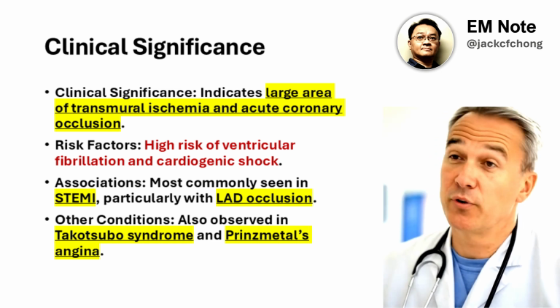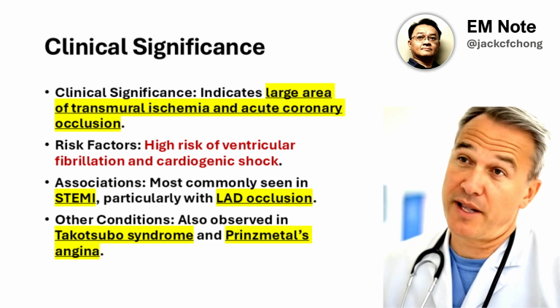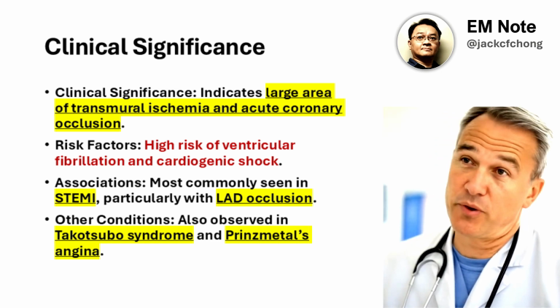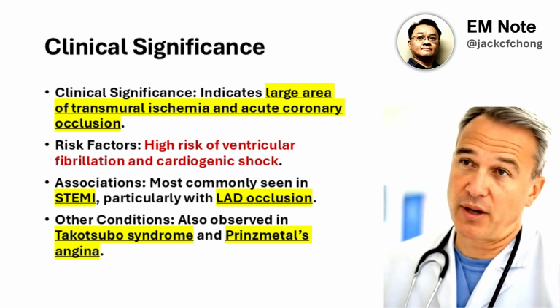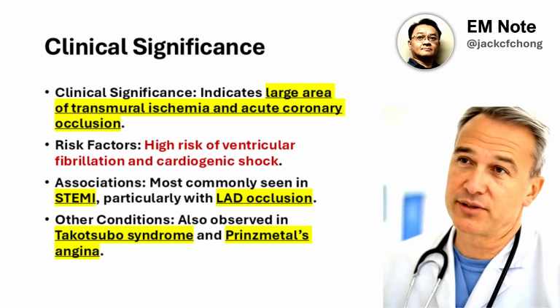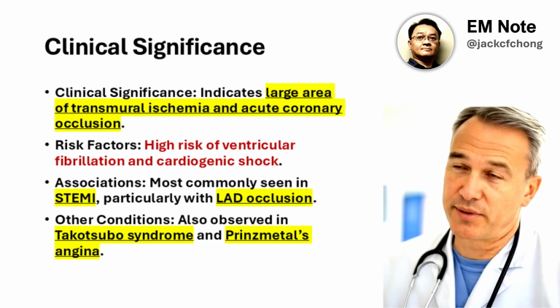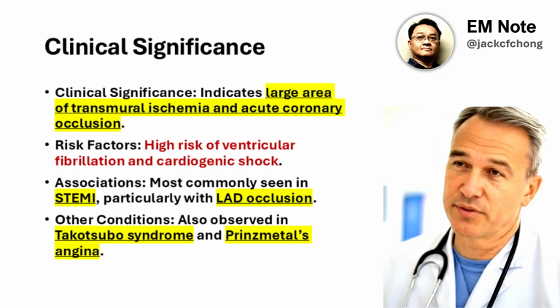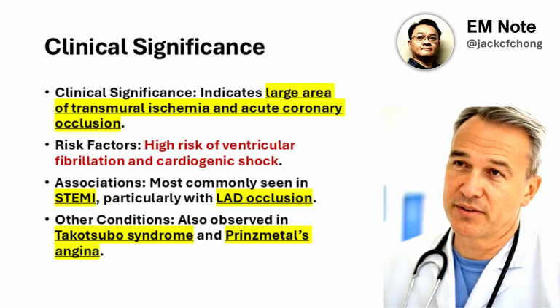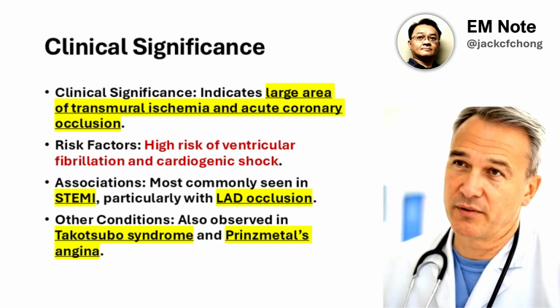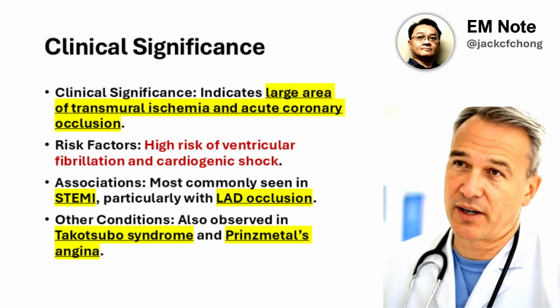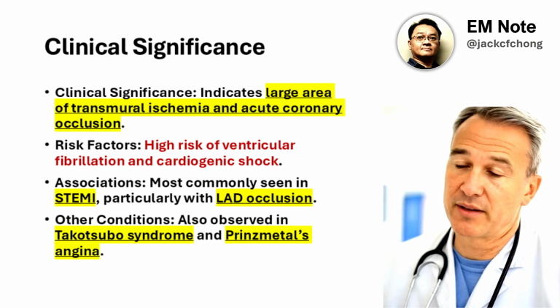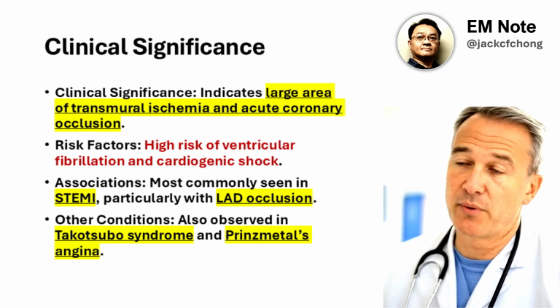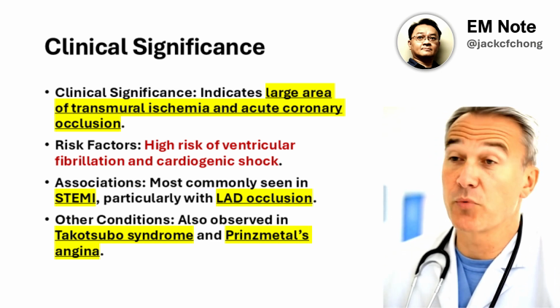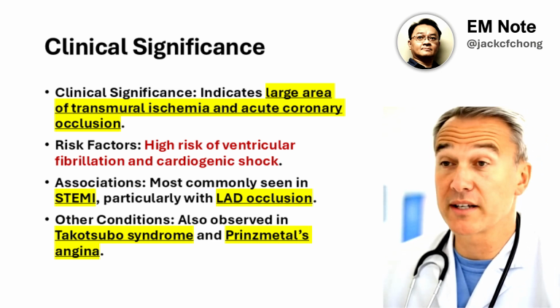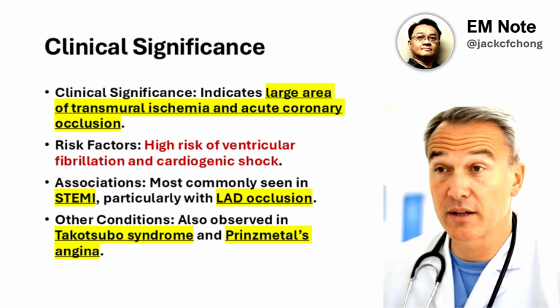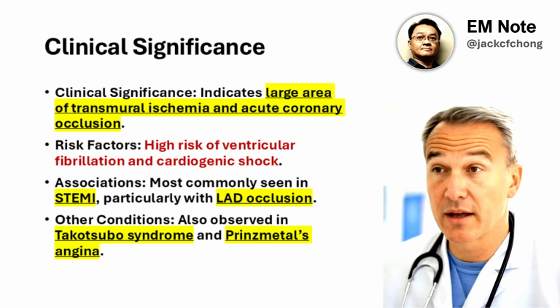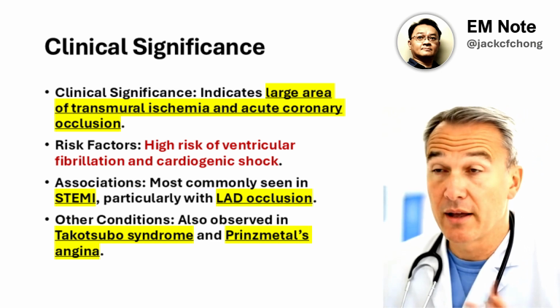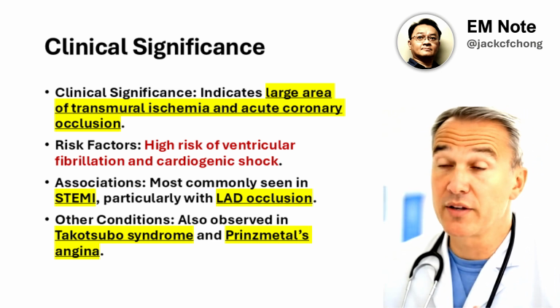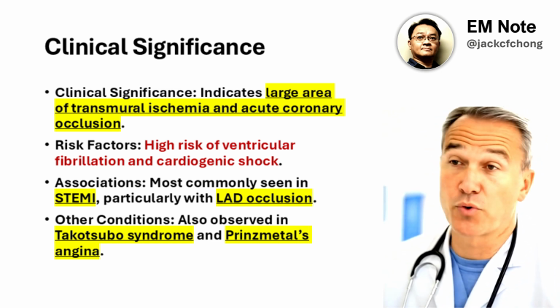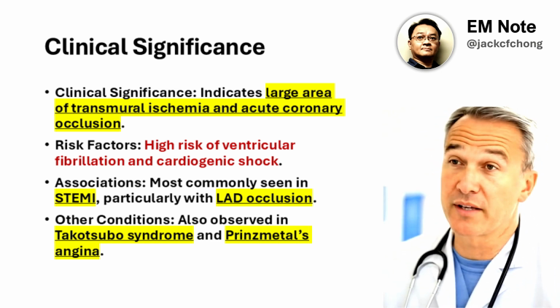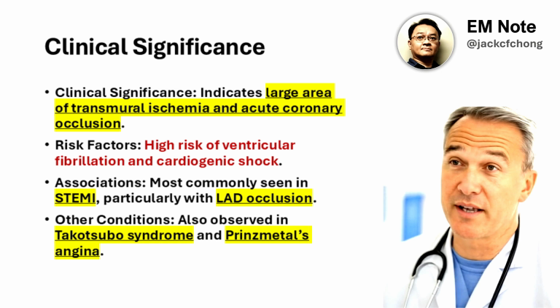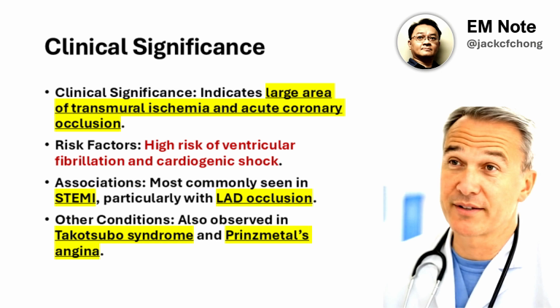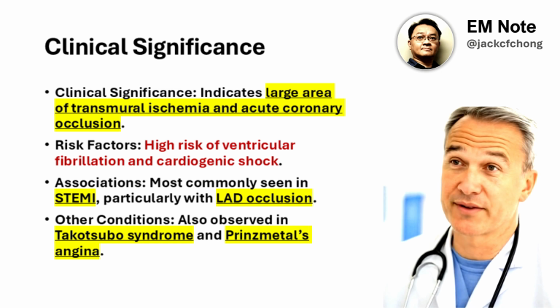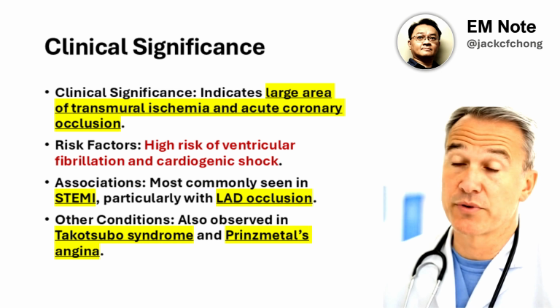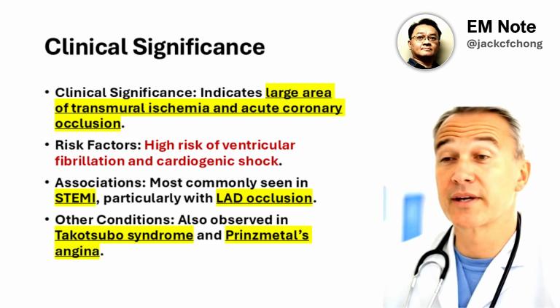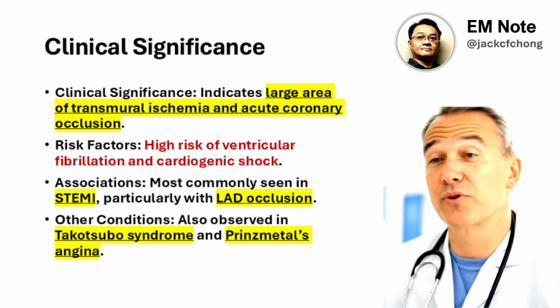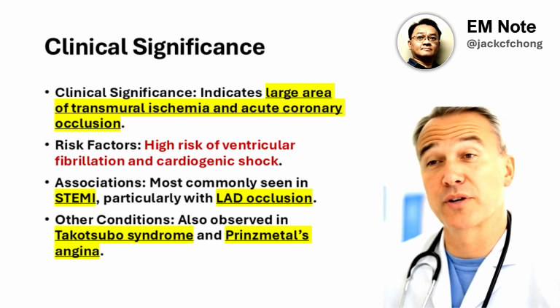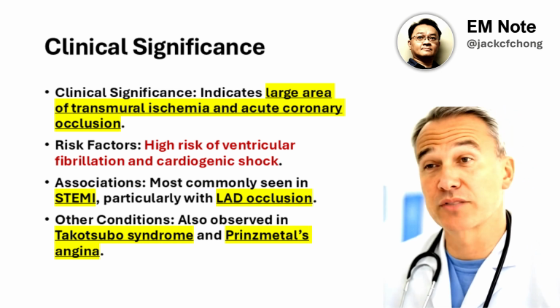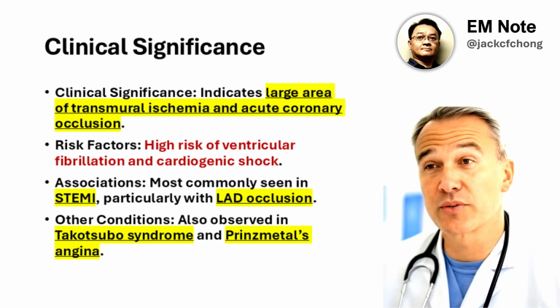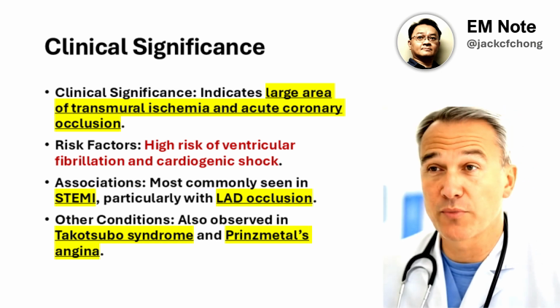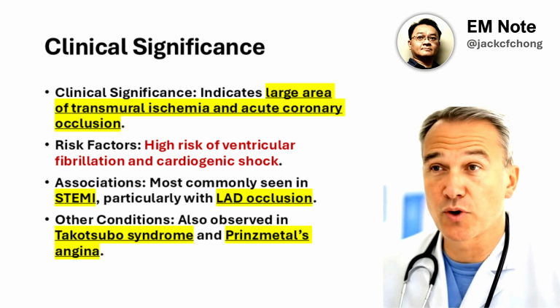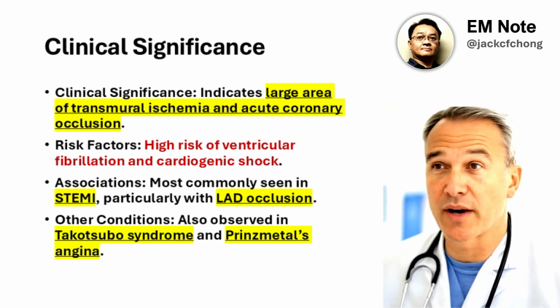It can be mistaken for wide-complex tachycardia or hyperkalemia, emphasizing the need for accurate diagnosis.